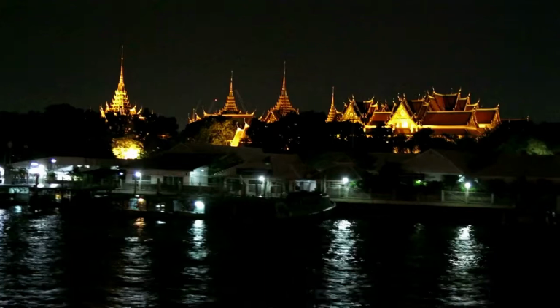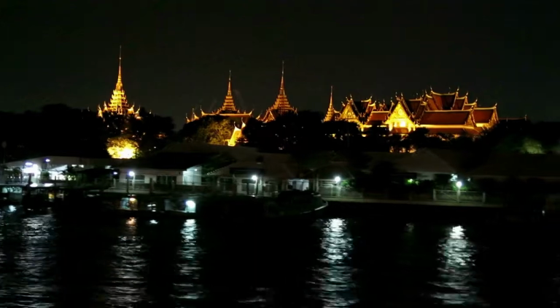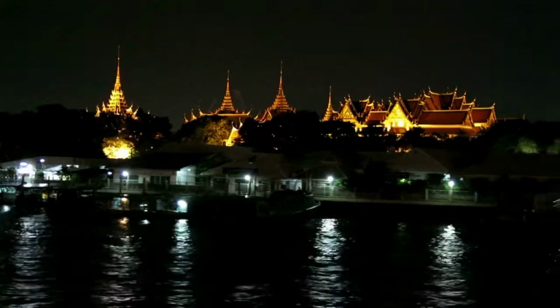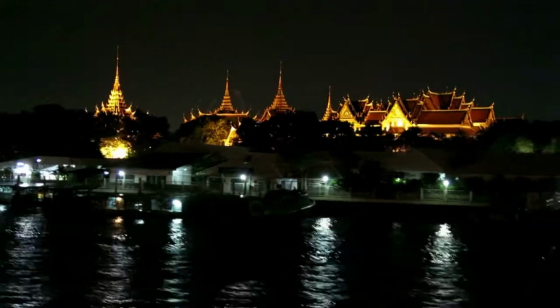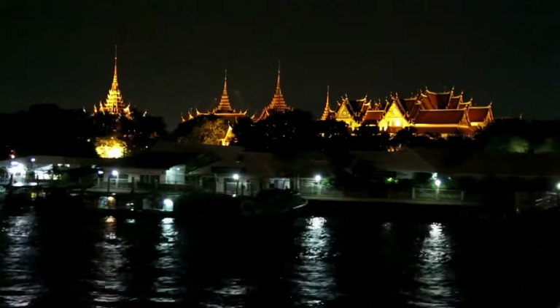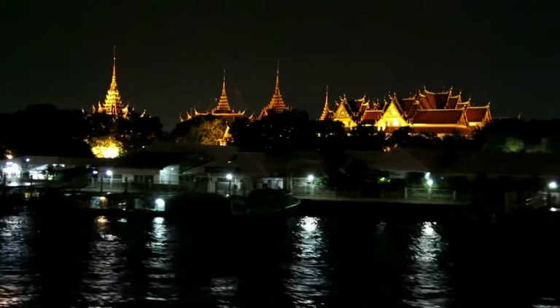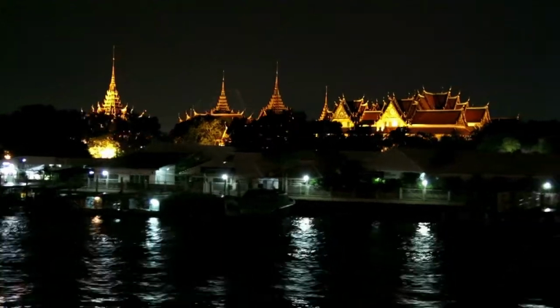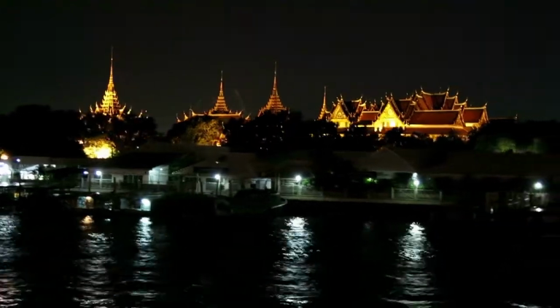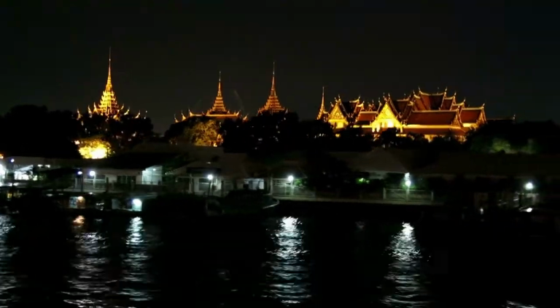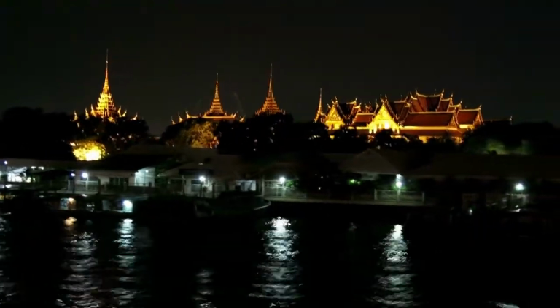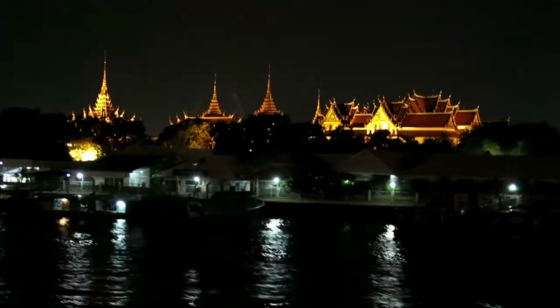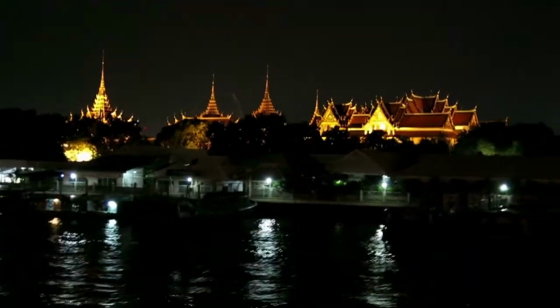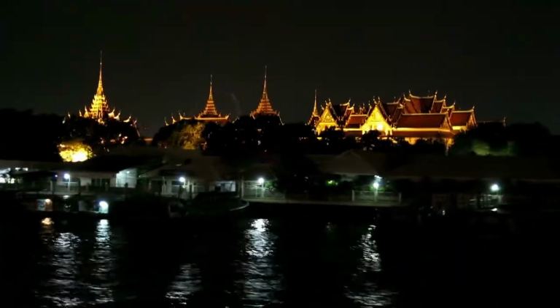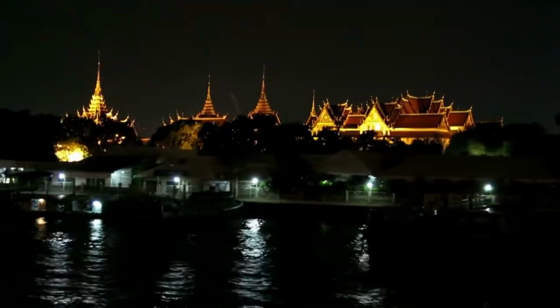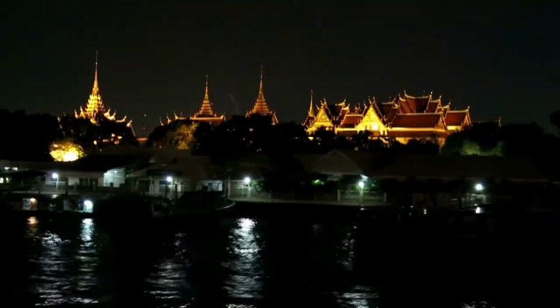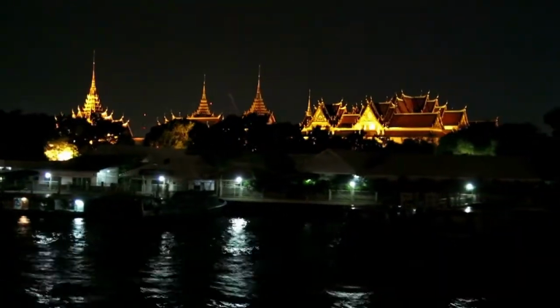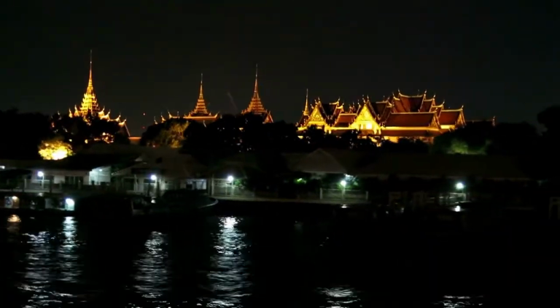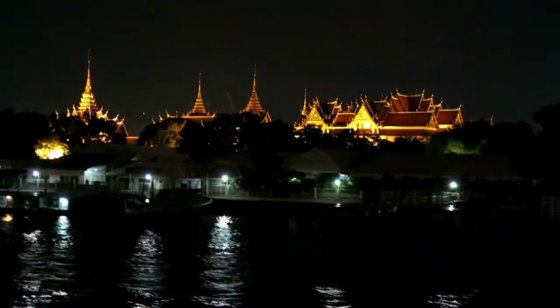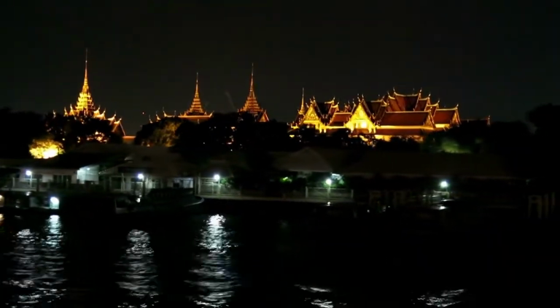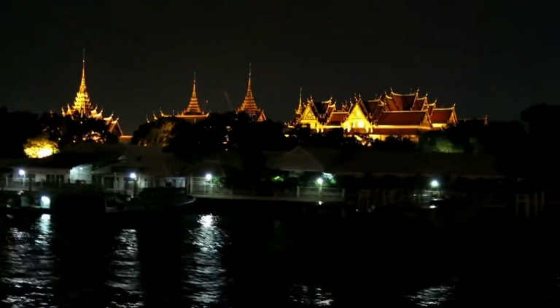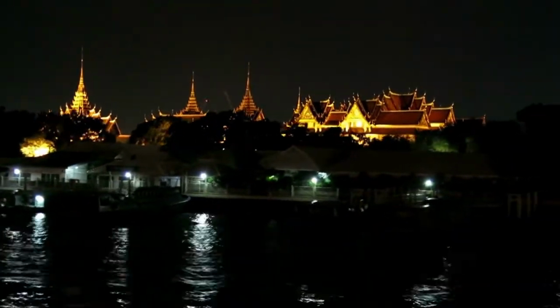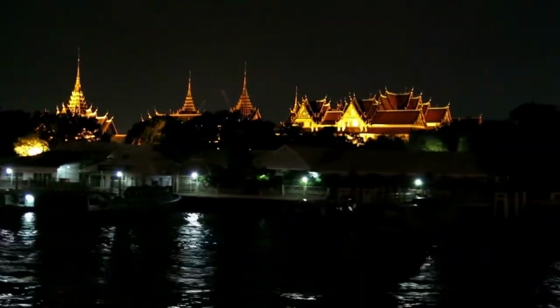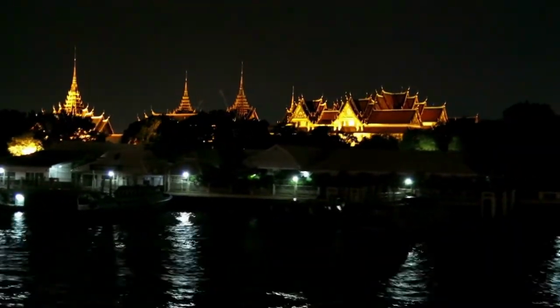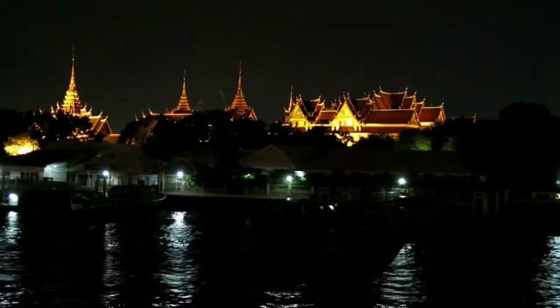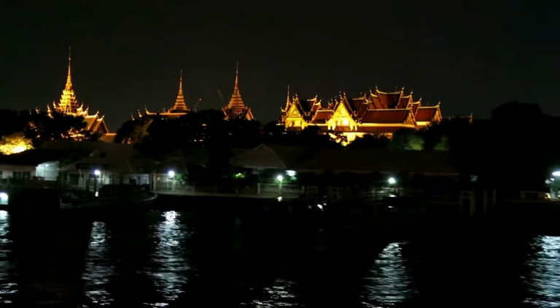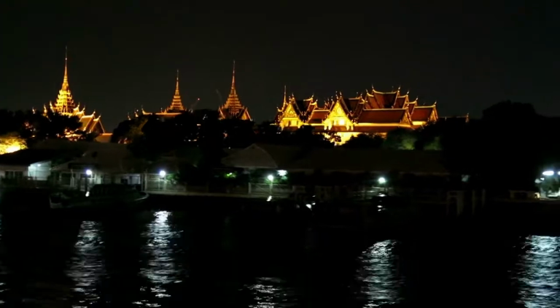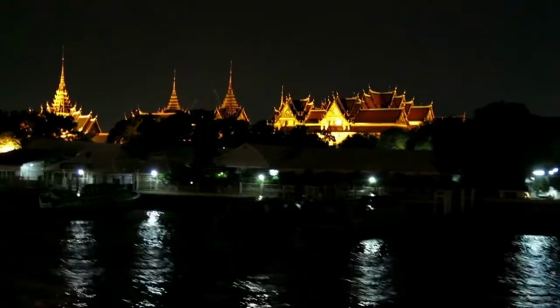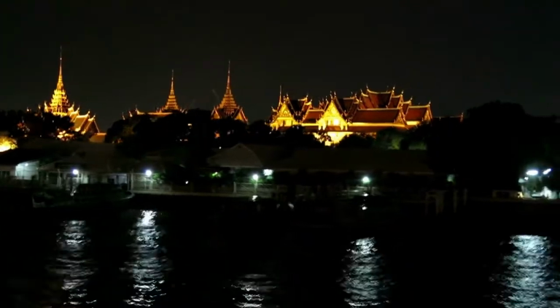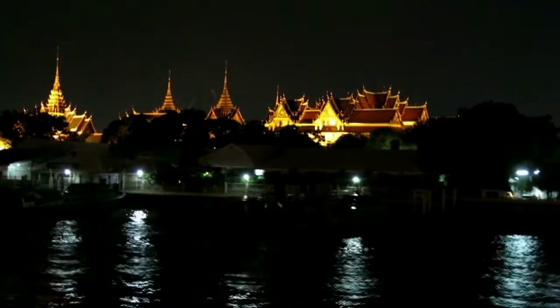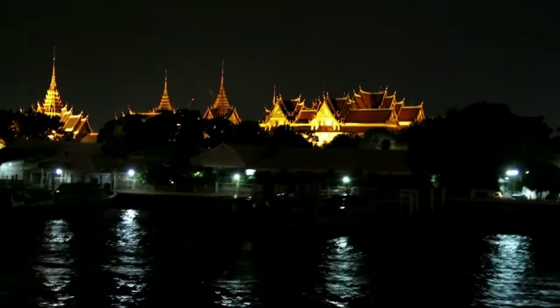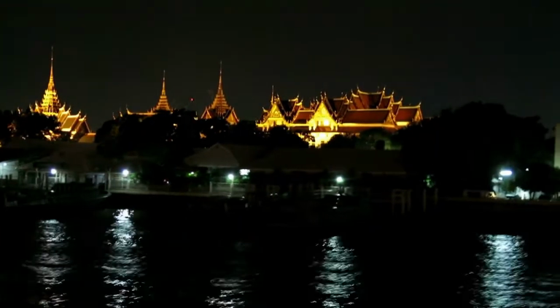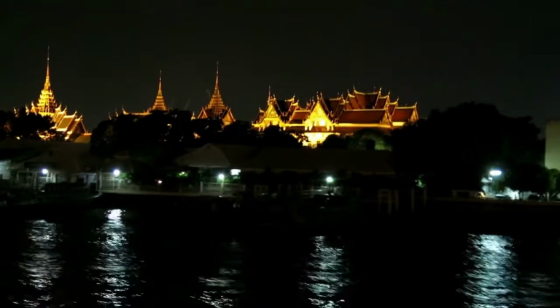Welcome to Trending Places. Today we will showcase the Grand Palace, Bangkok, Thailand.